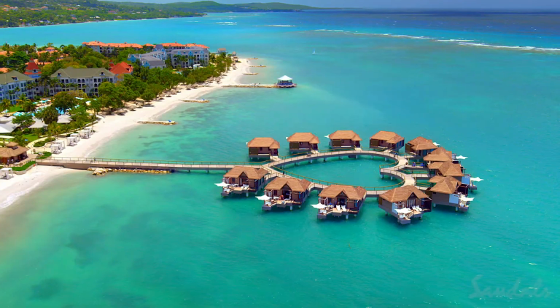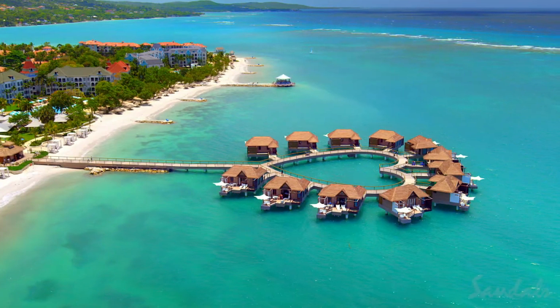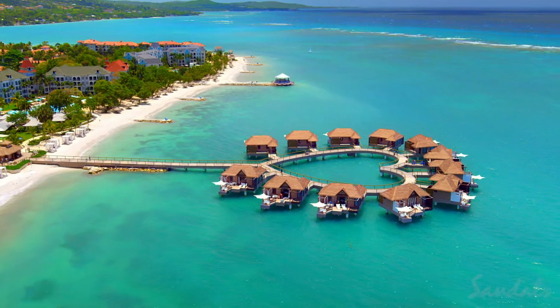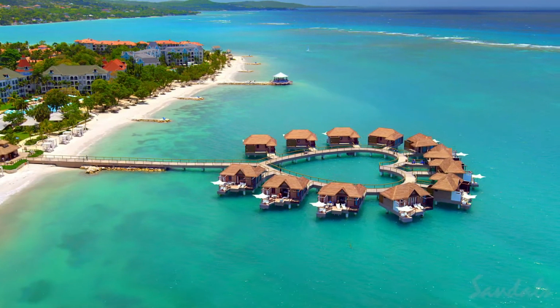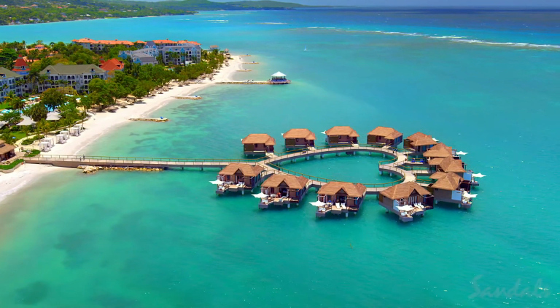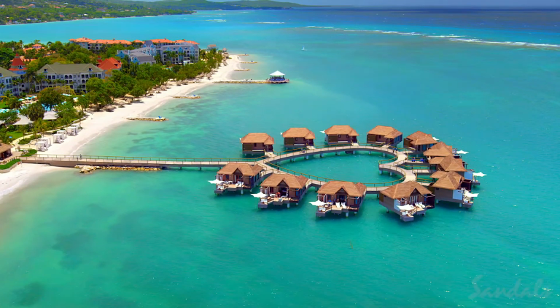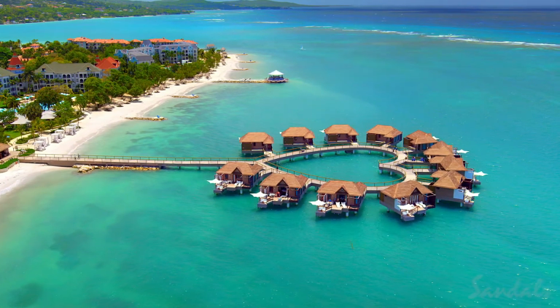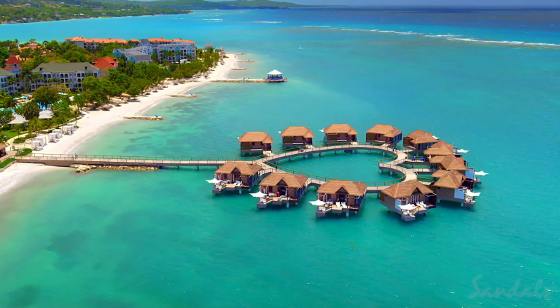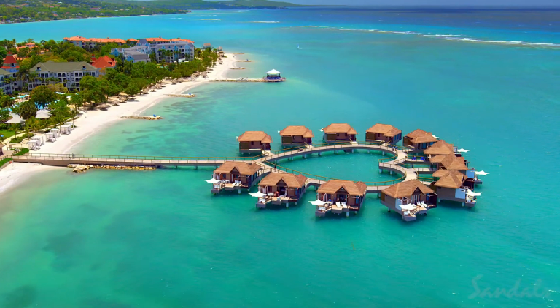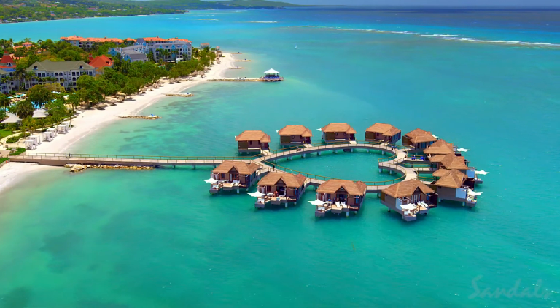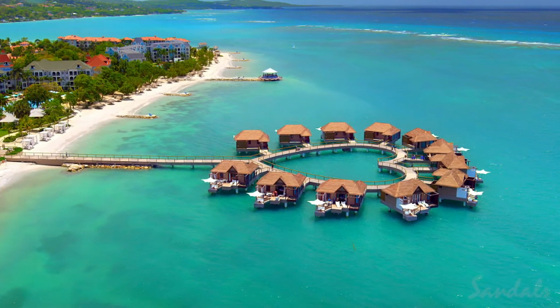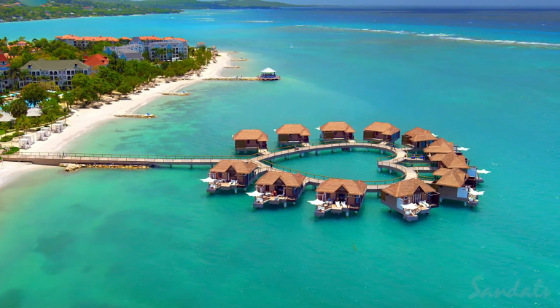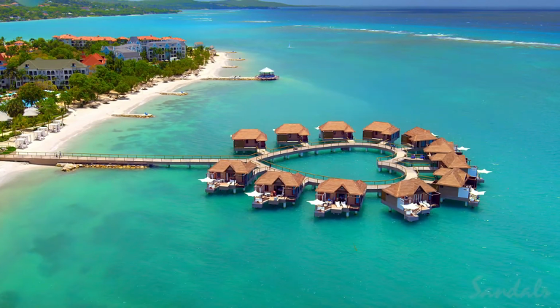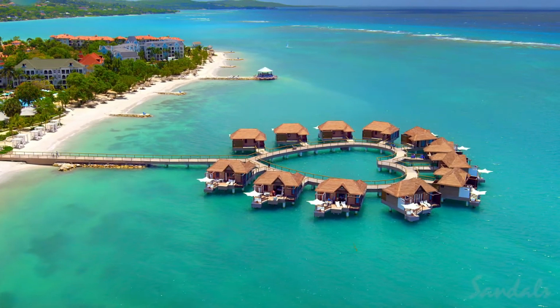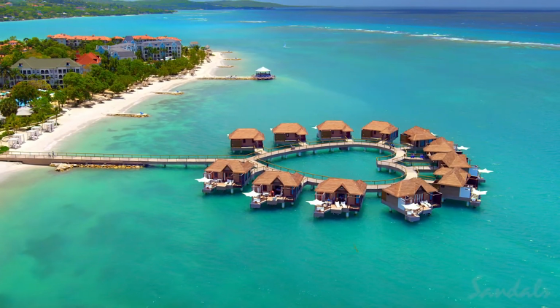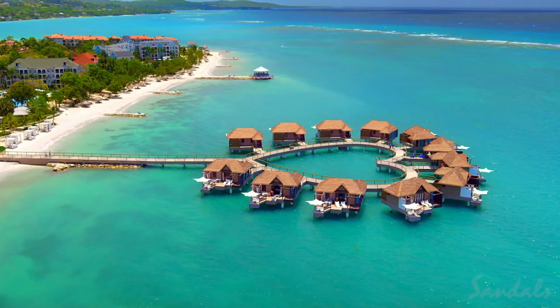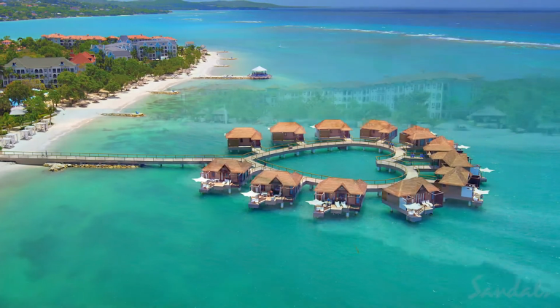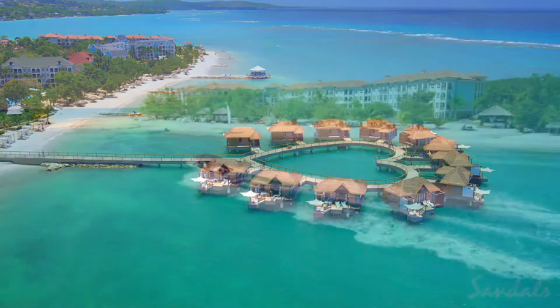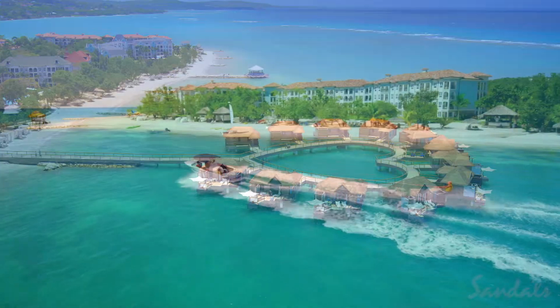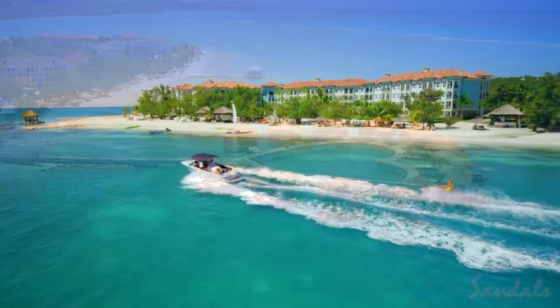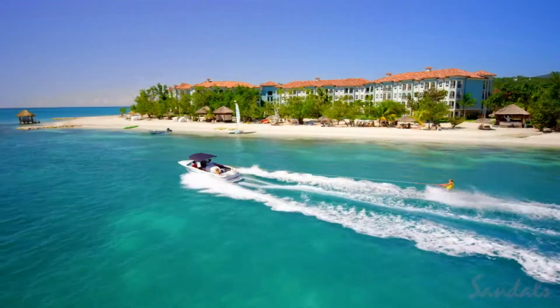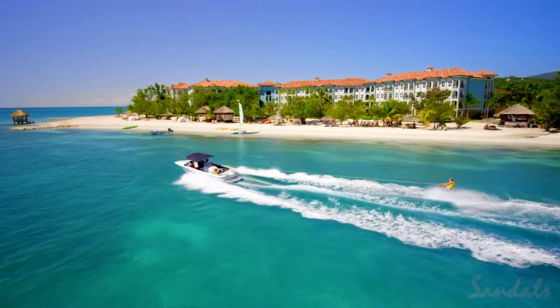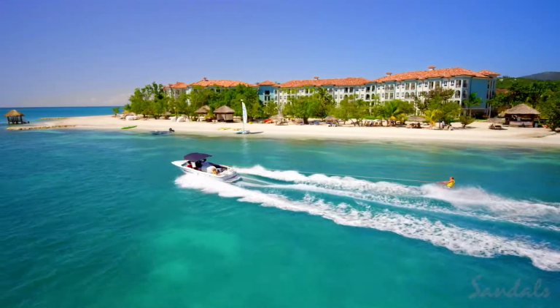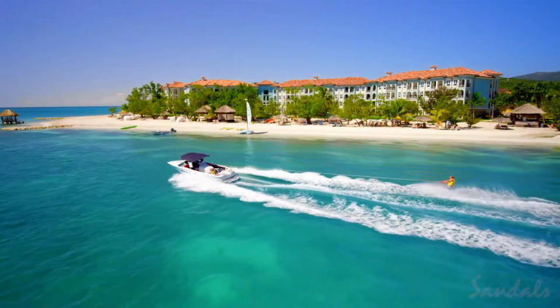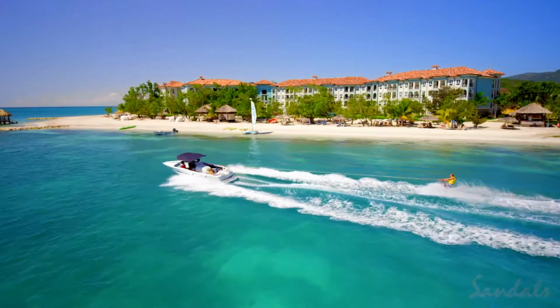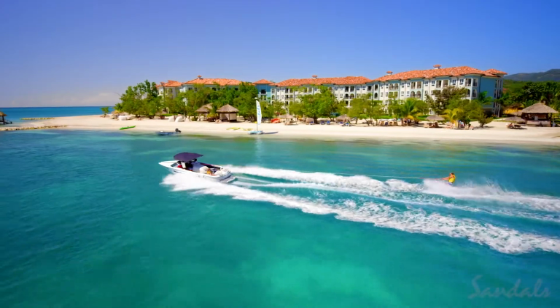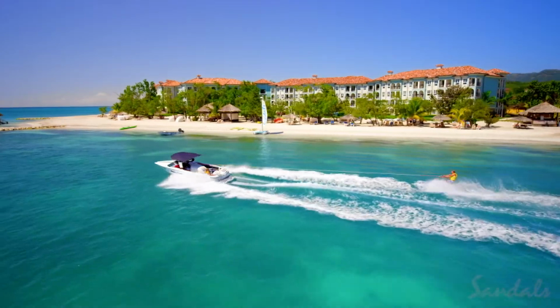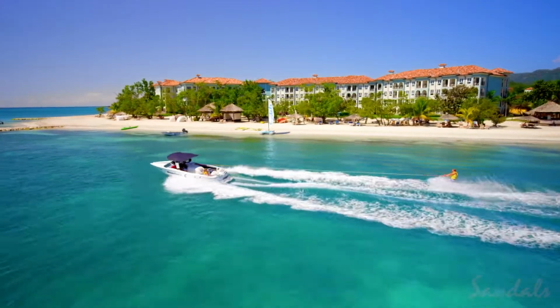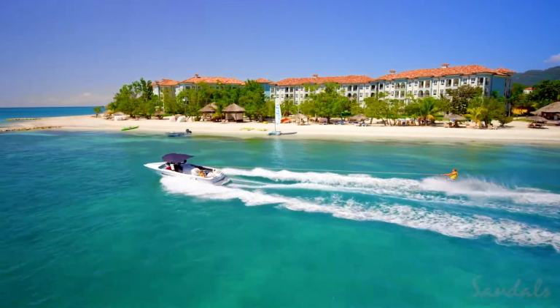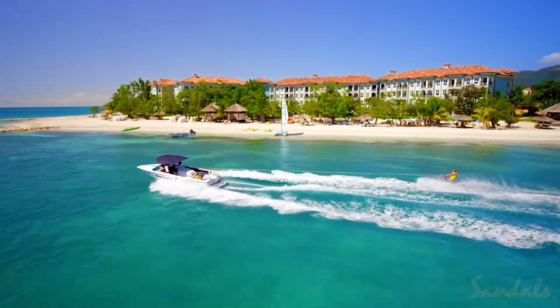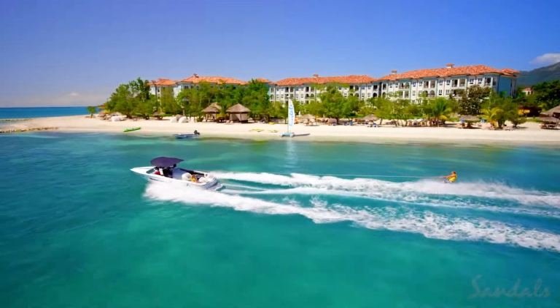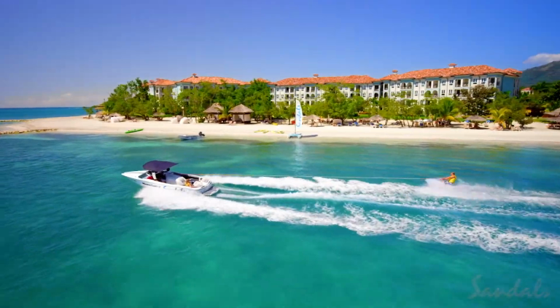That's why we created a 500-acre resort inspired by water. Sandals South Coast in Jamaica.